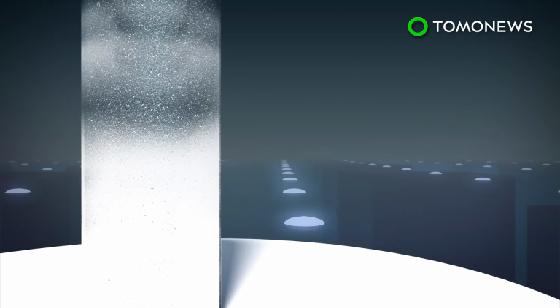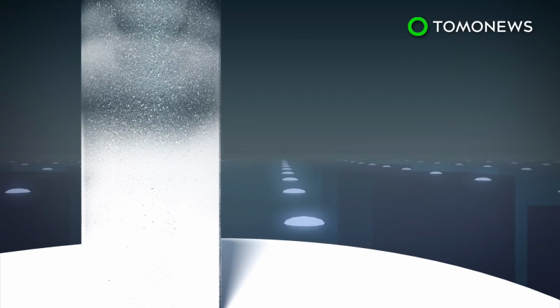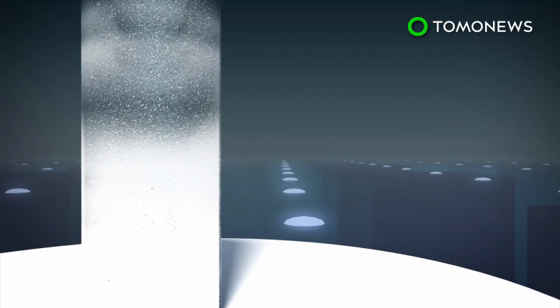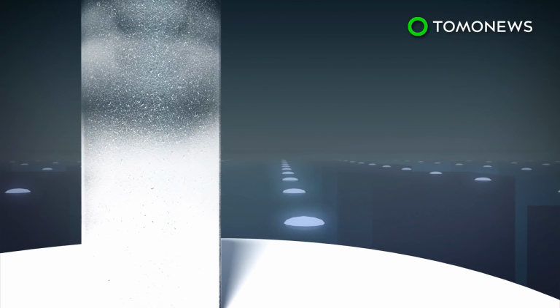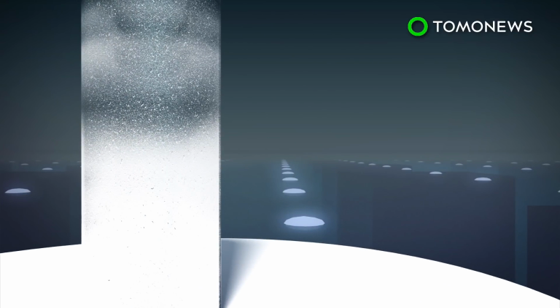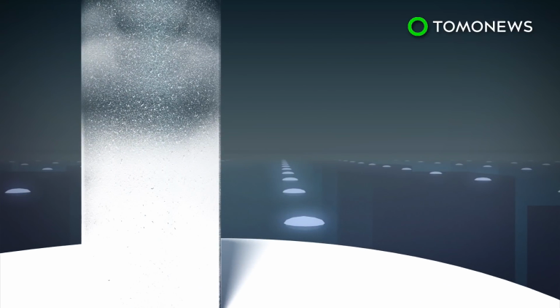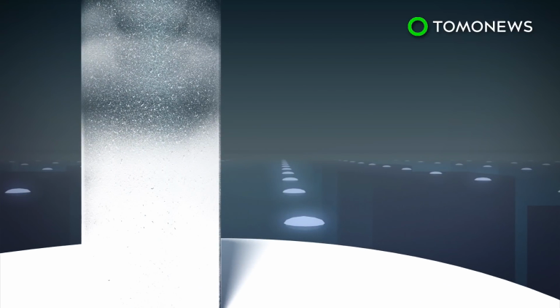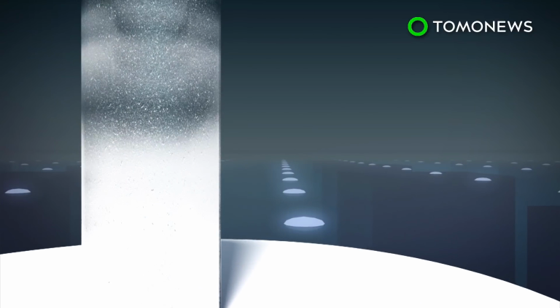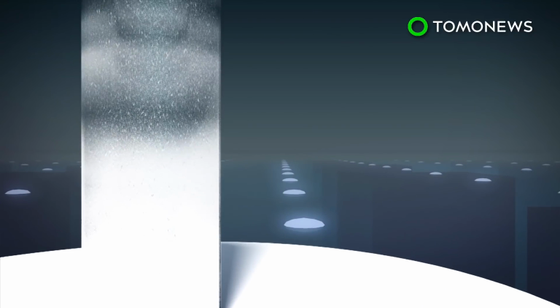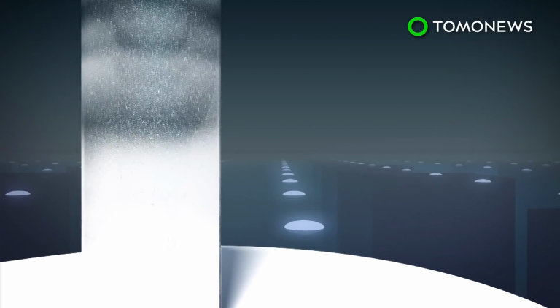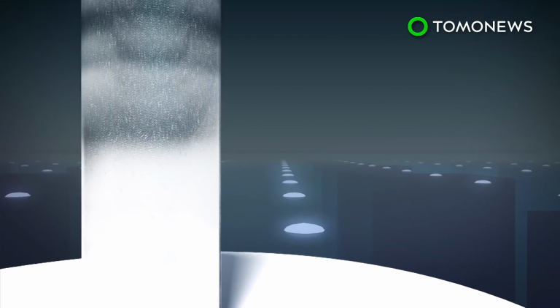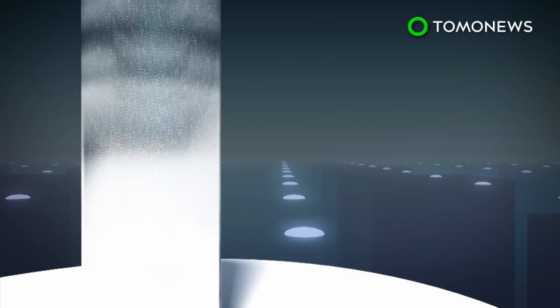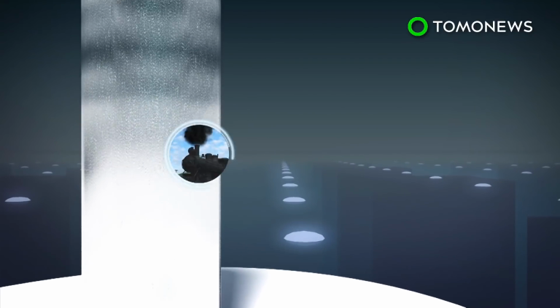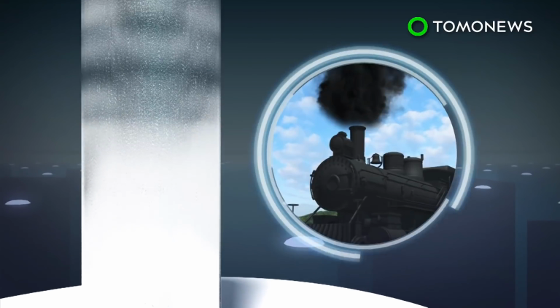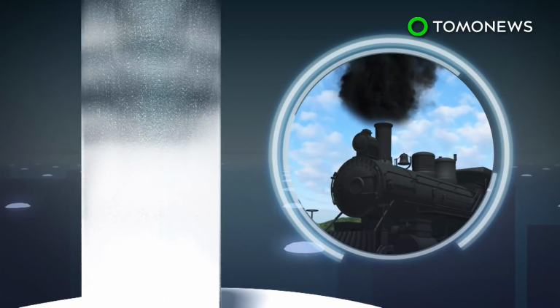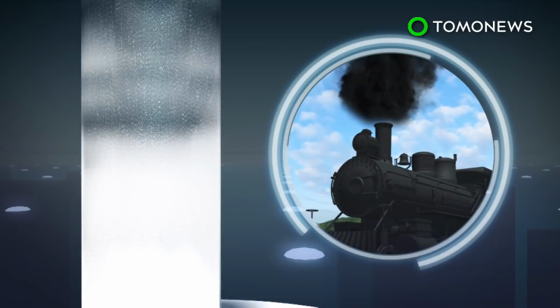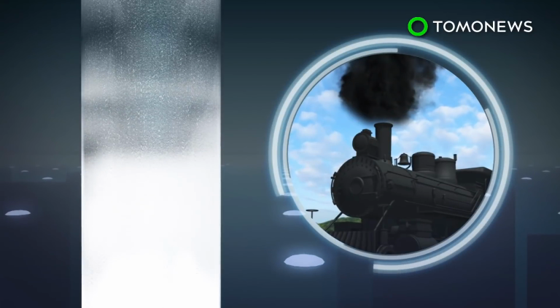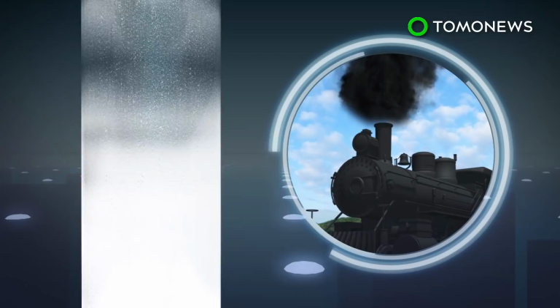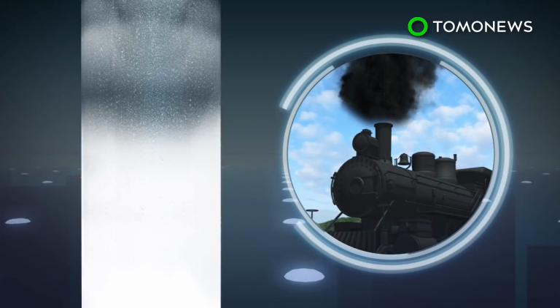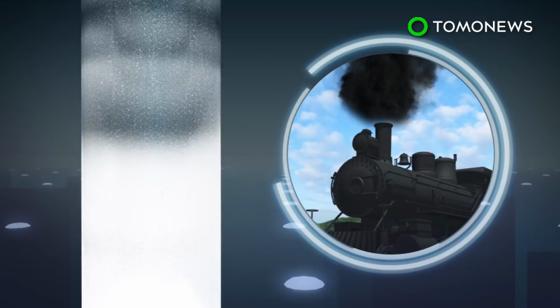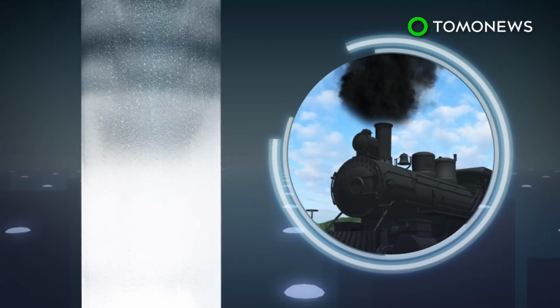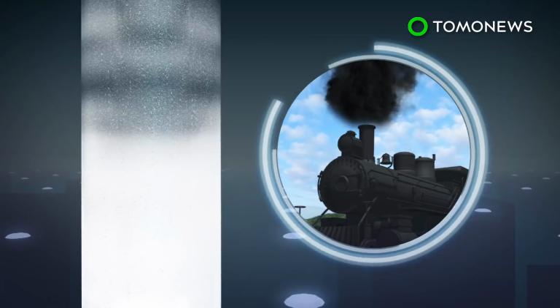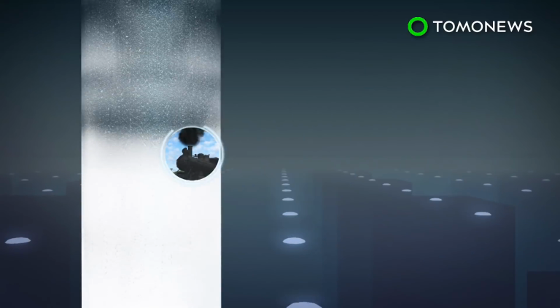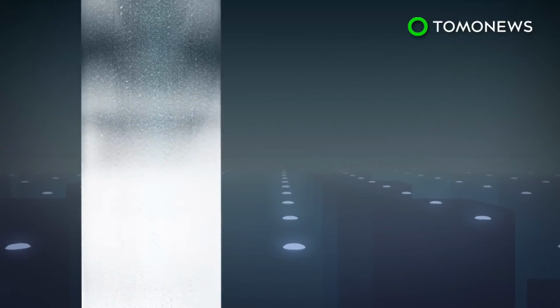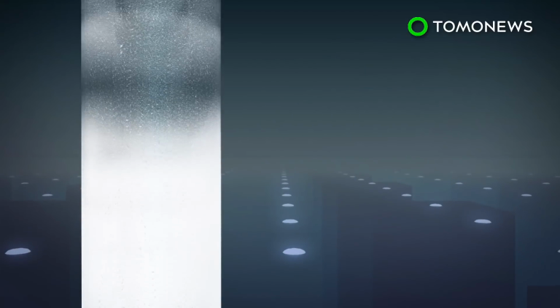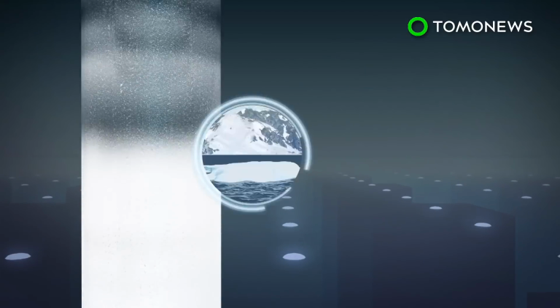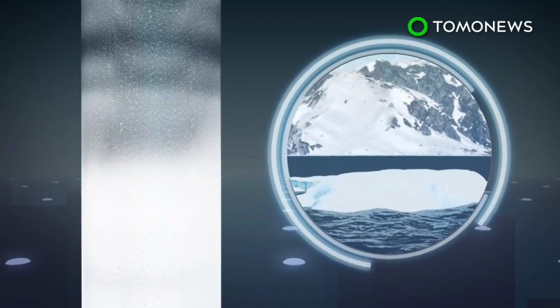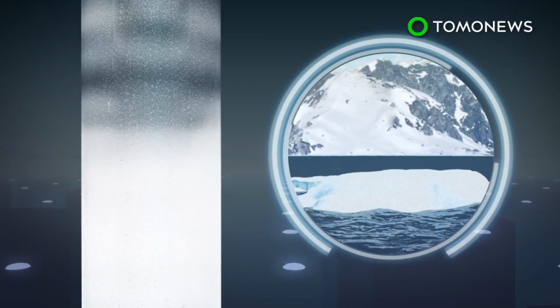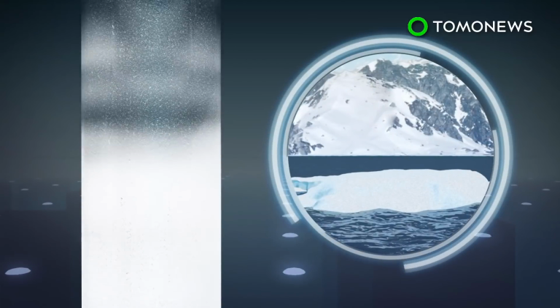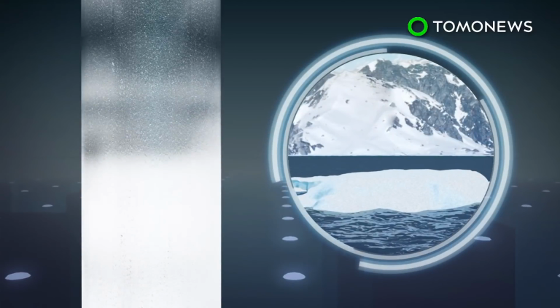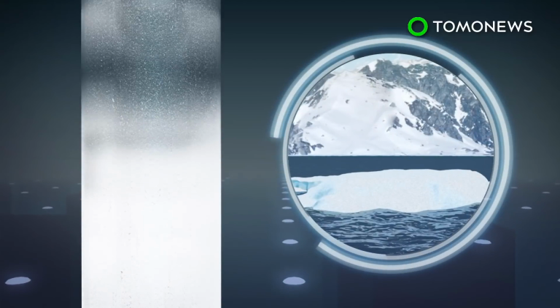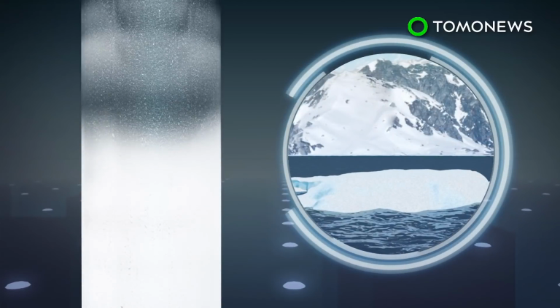Data from the research revealed Greenland's ice sheets are melting more quickly than they ever have in the last 350 years.